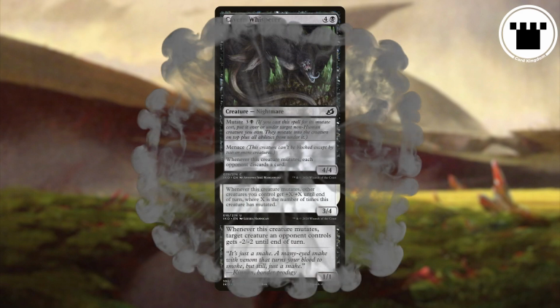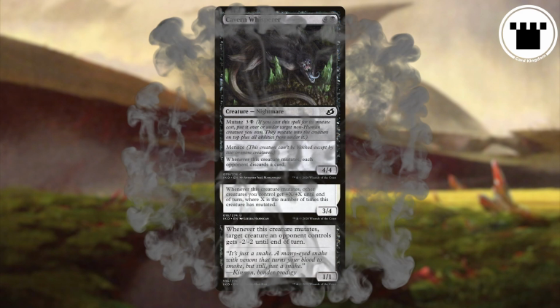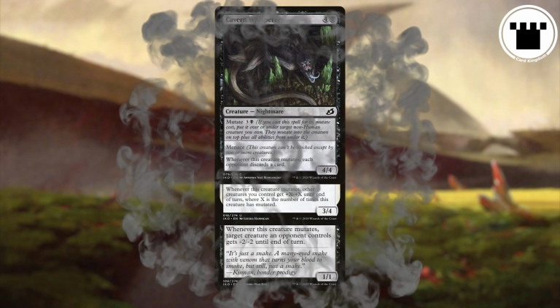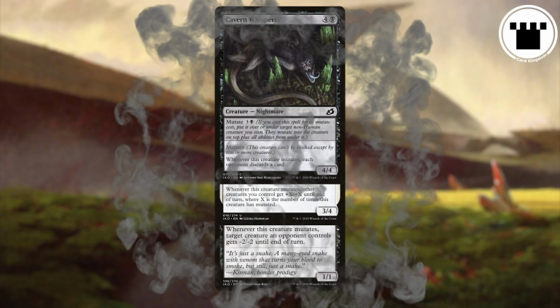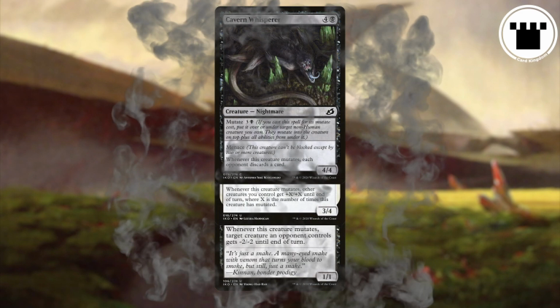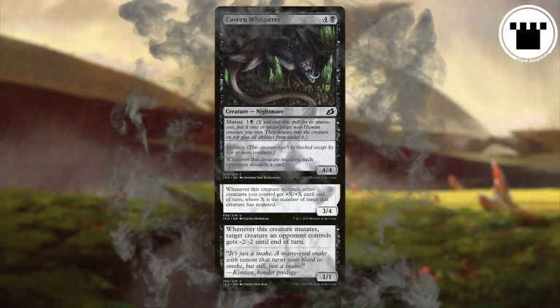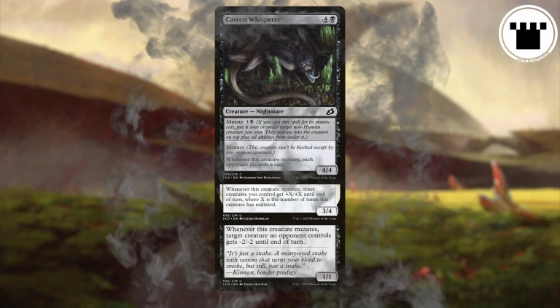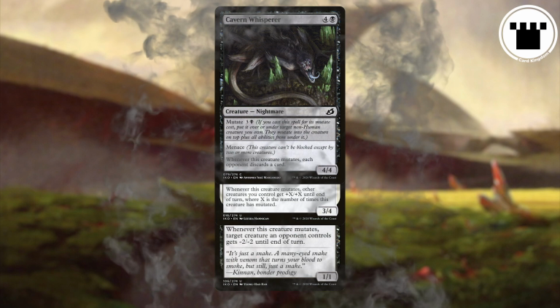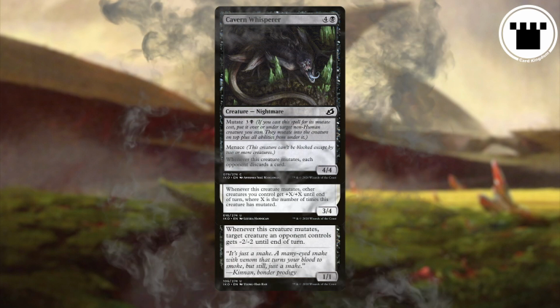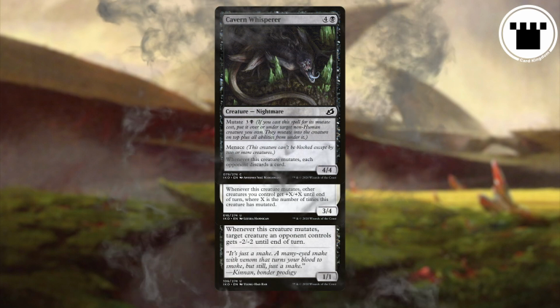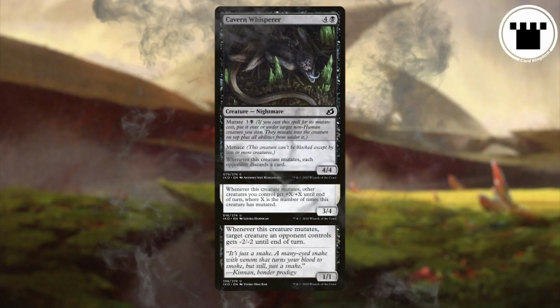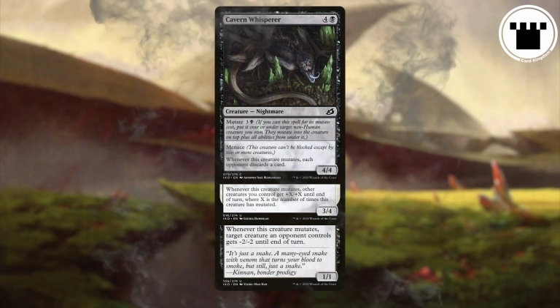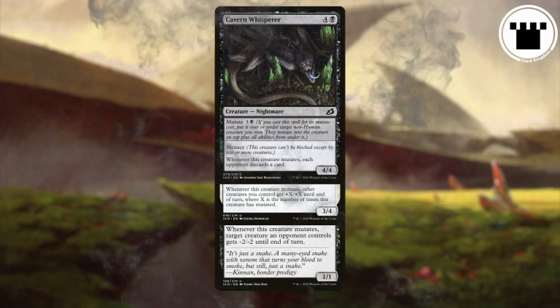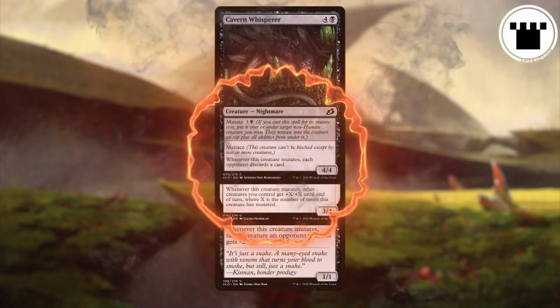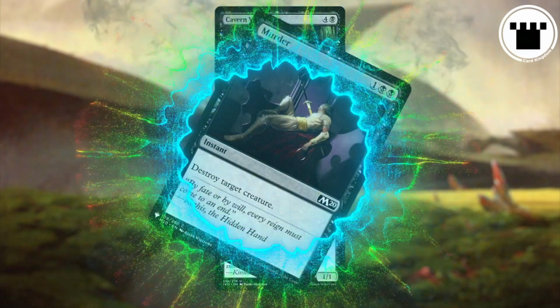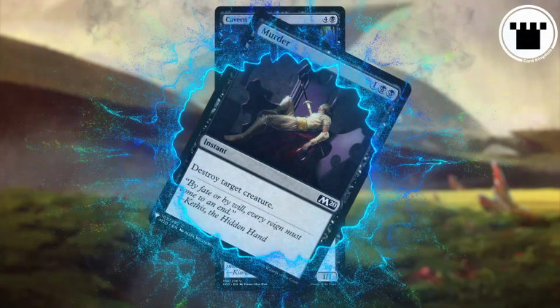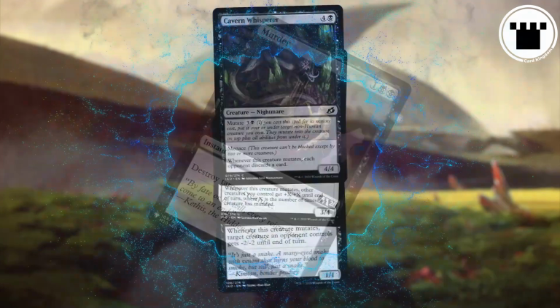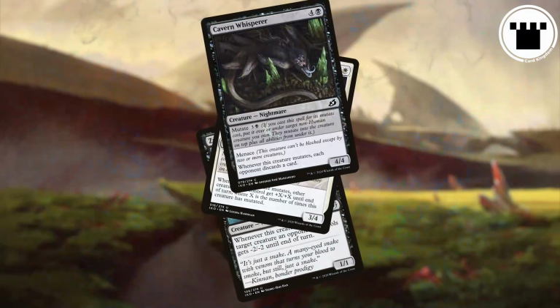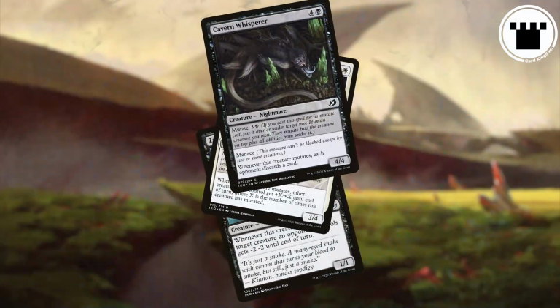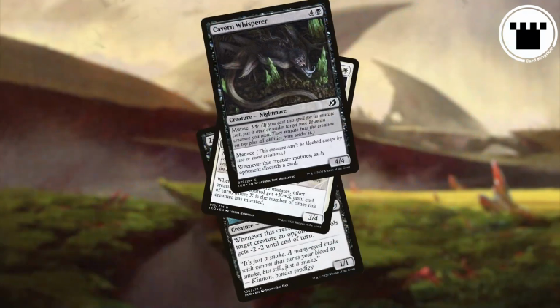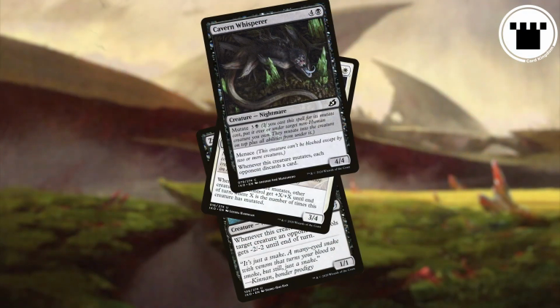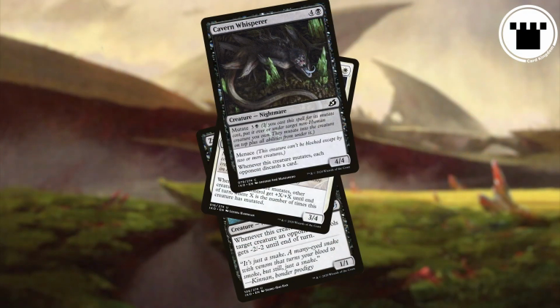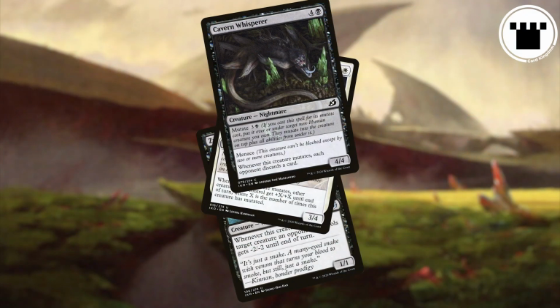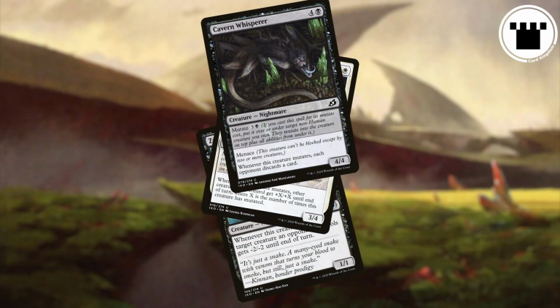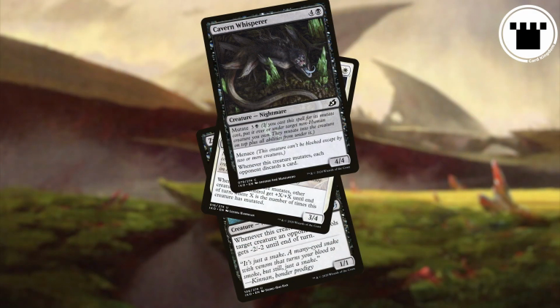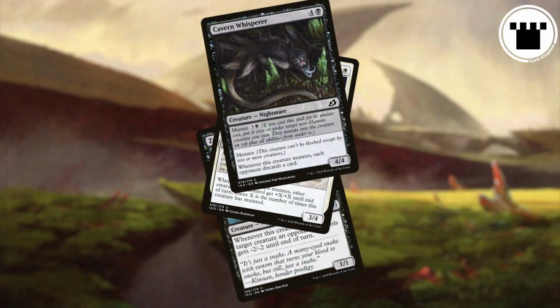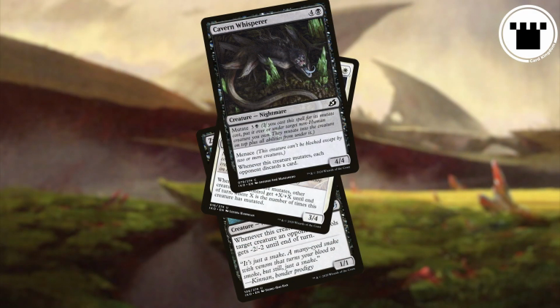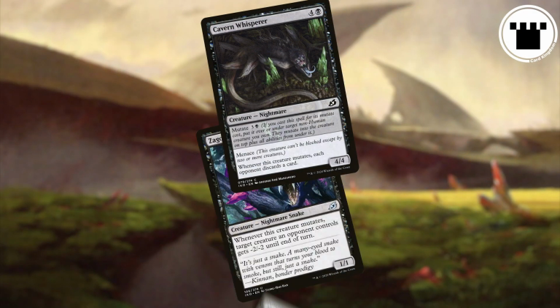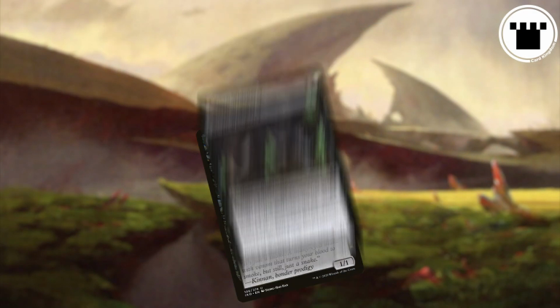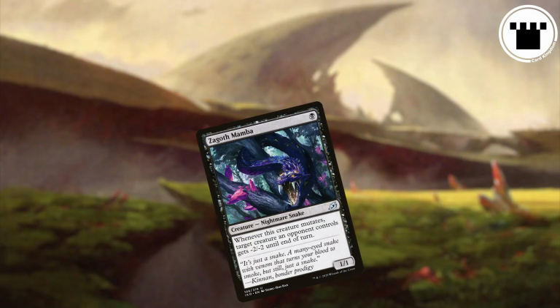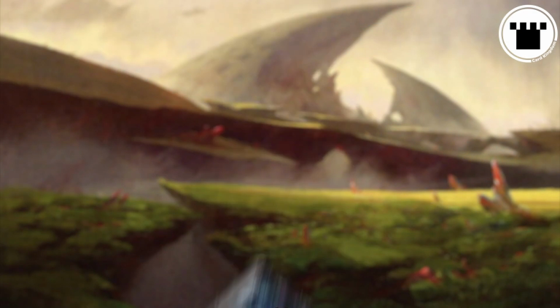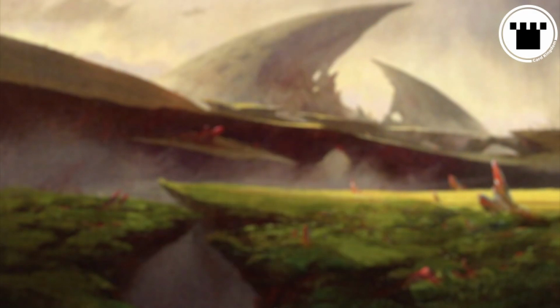If you have a mutated creature on the battlefield and it dies, all the cards in the pile go into the graveyard in whatever order you choose.